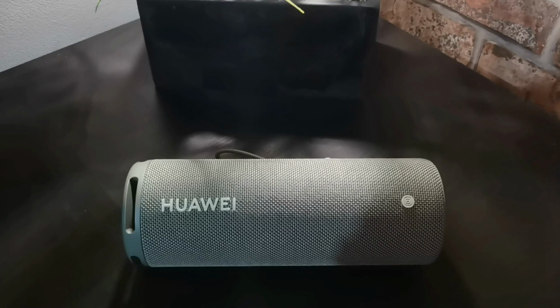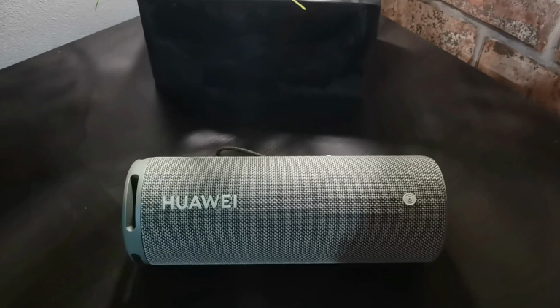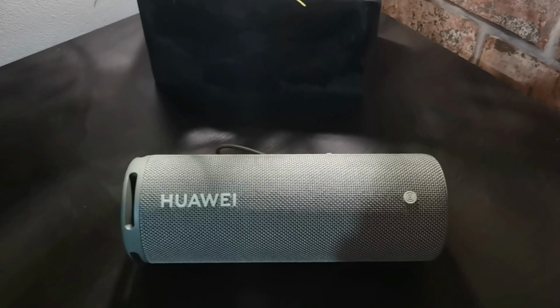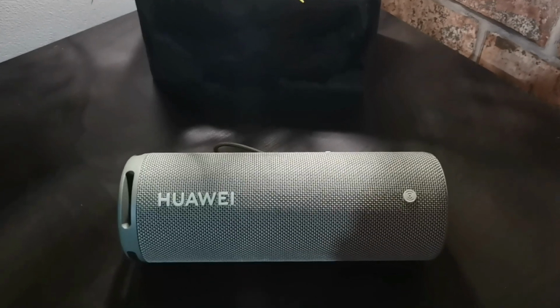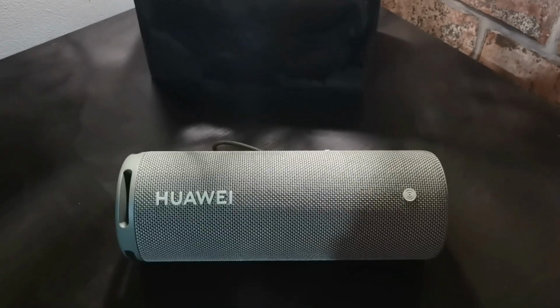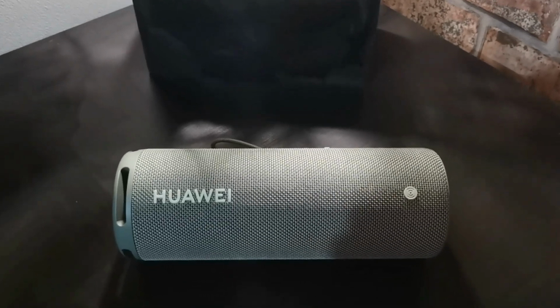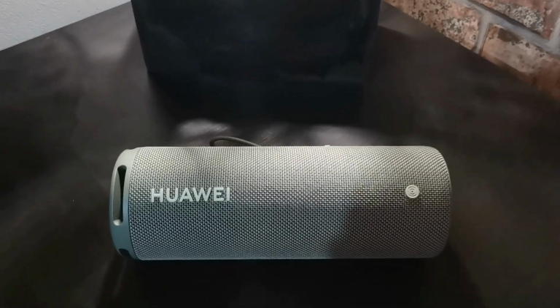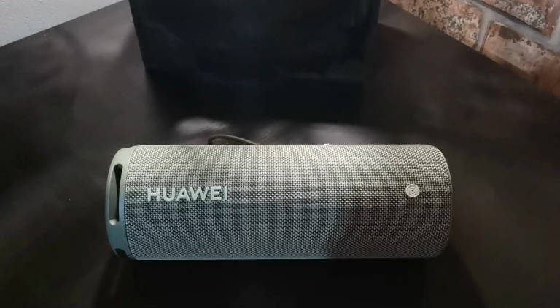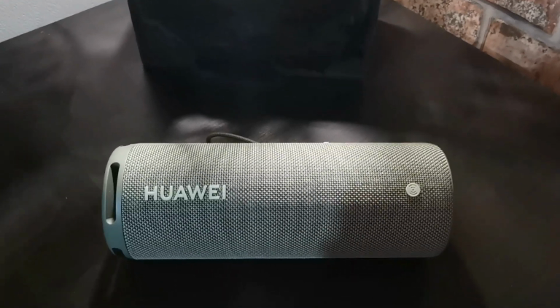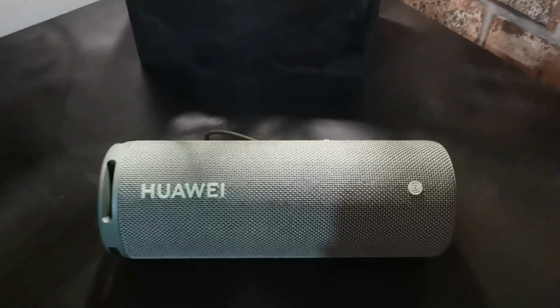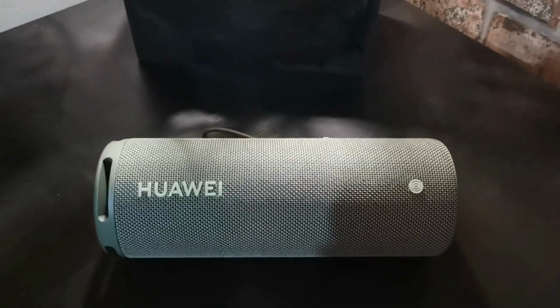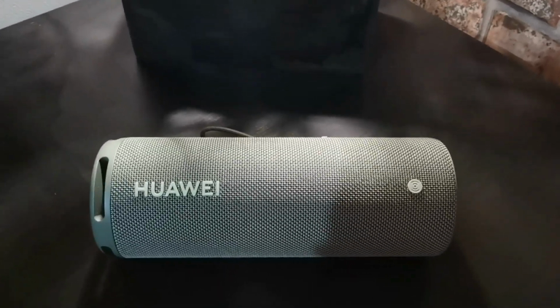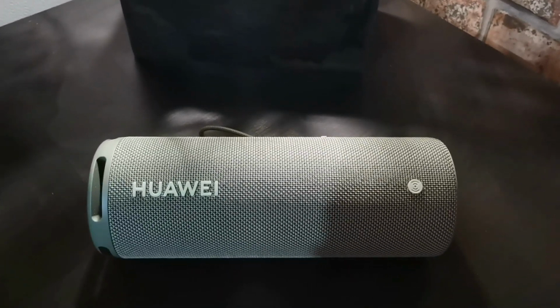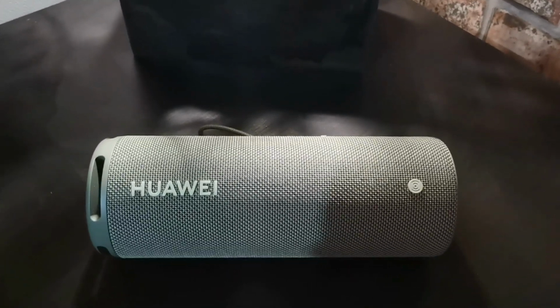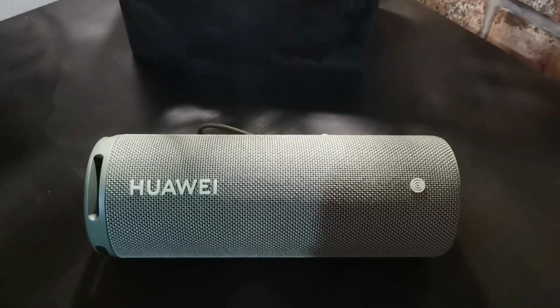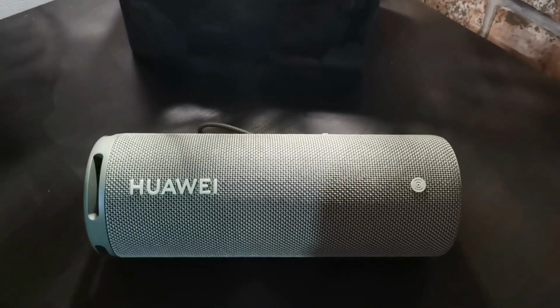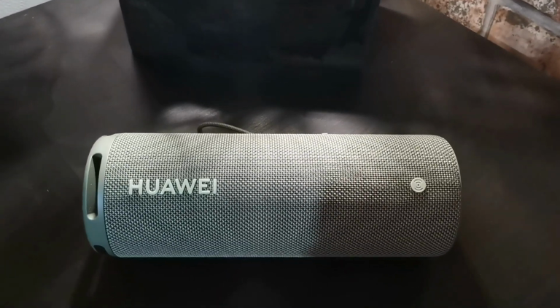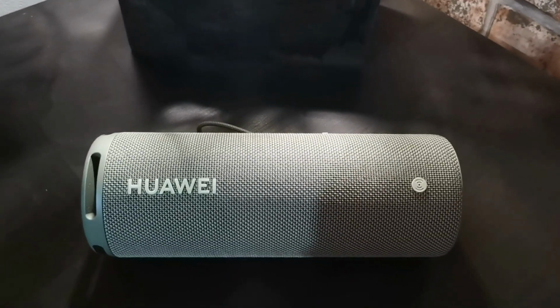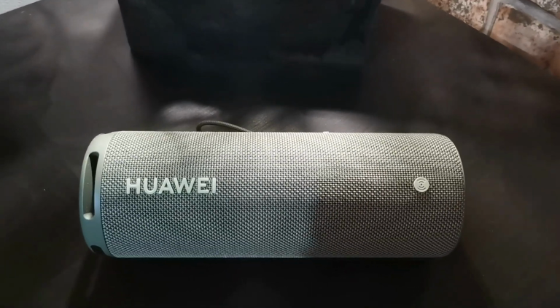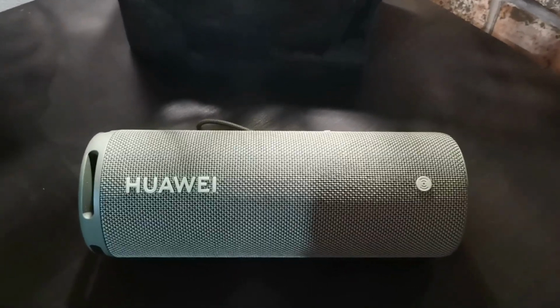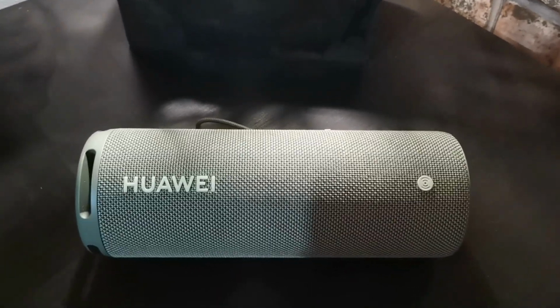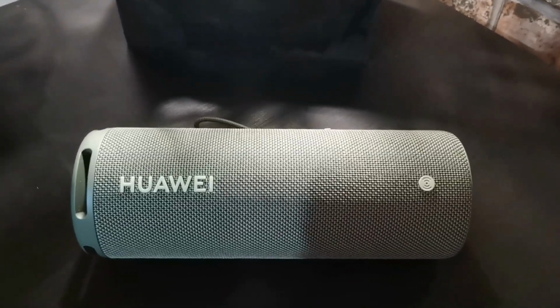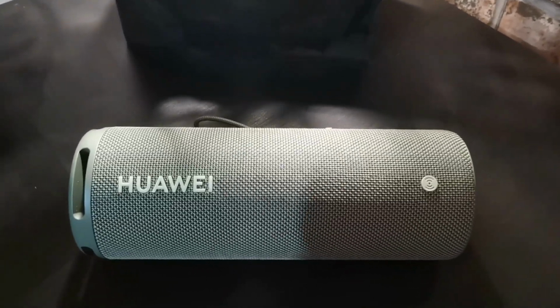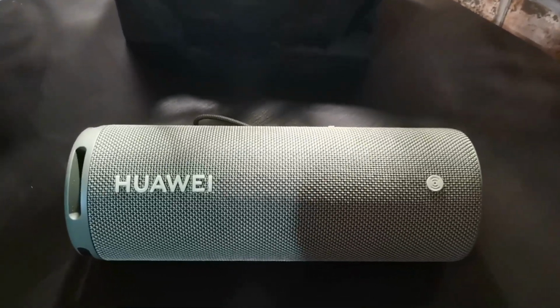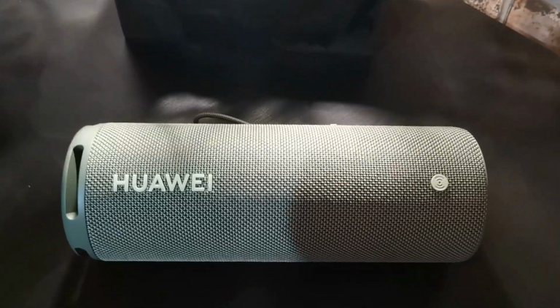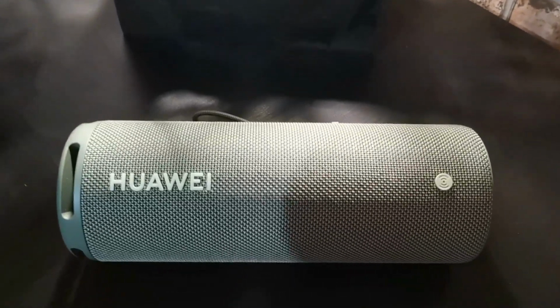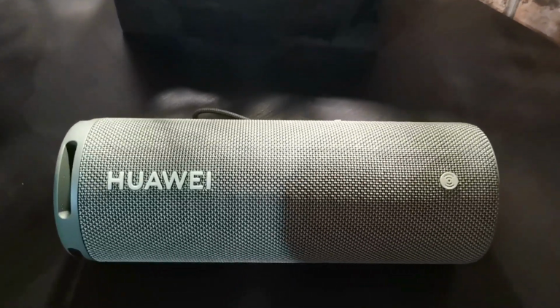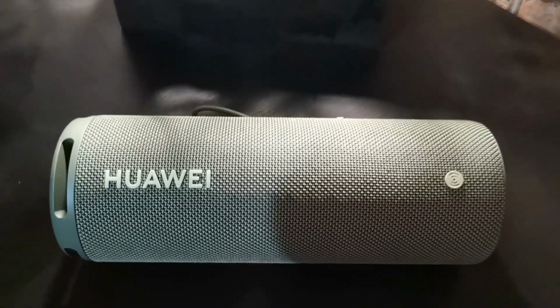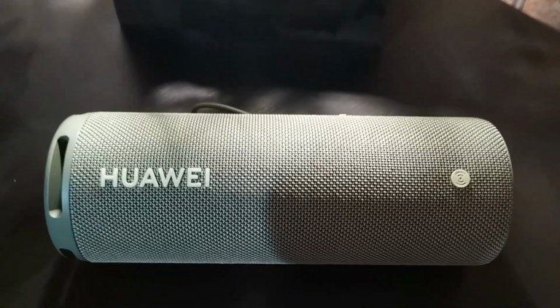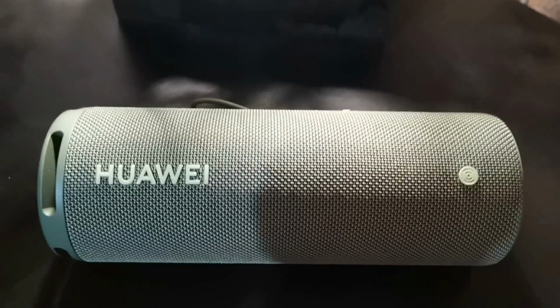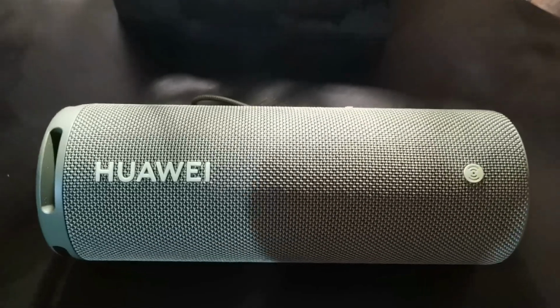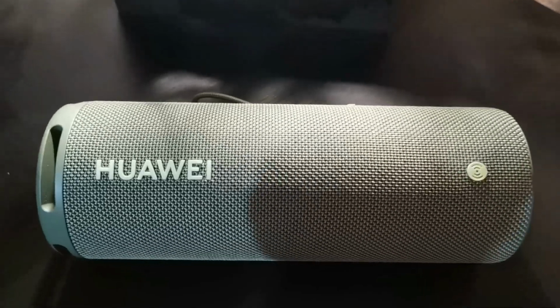To kickstart in 2022, Huawei dropped the Huawei Sound Joy. This is my long-term review.